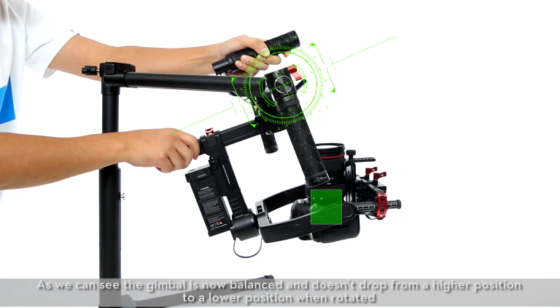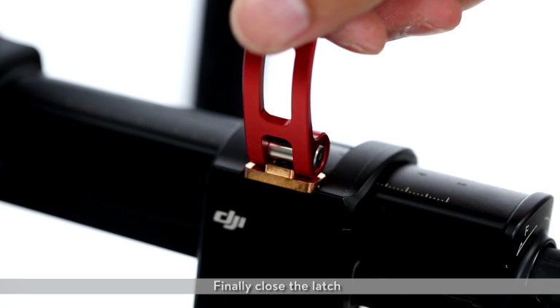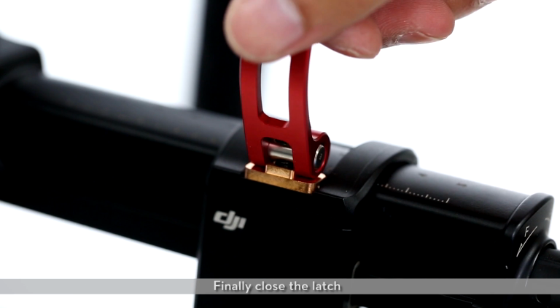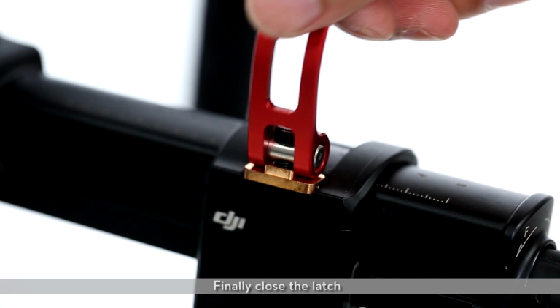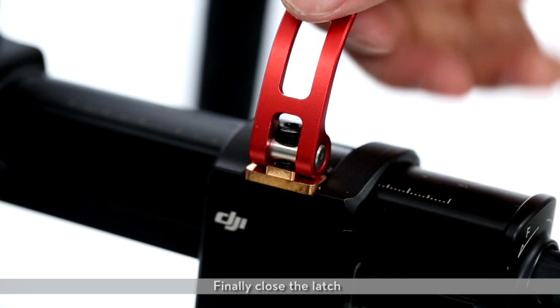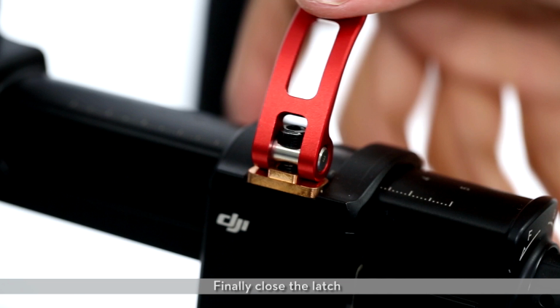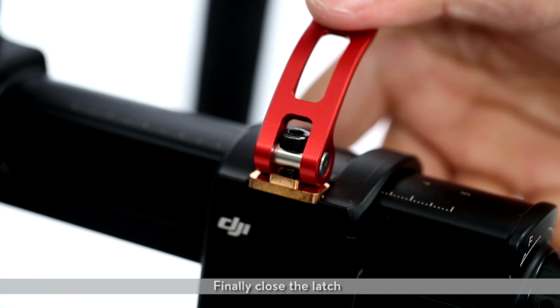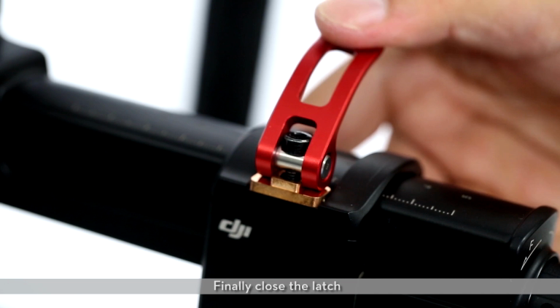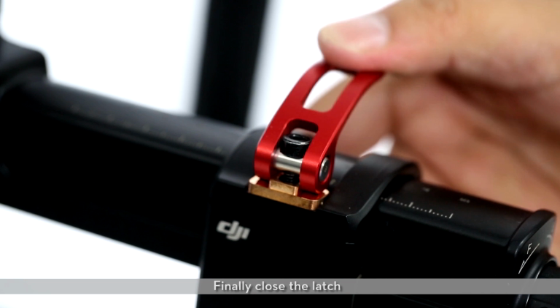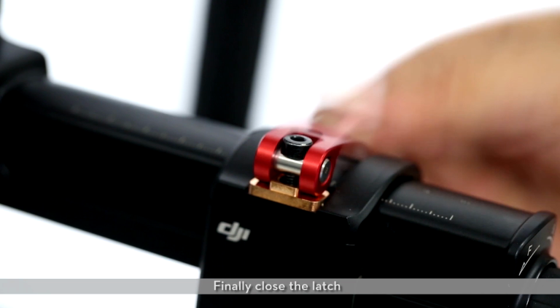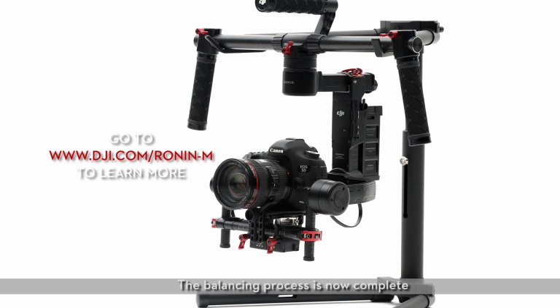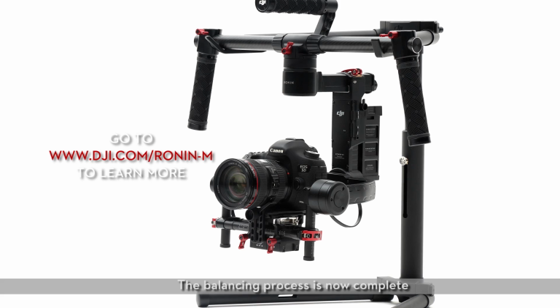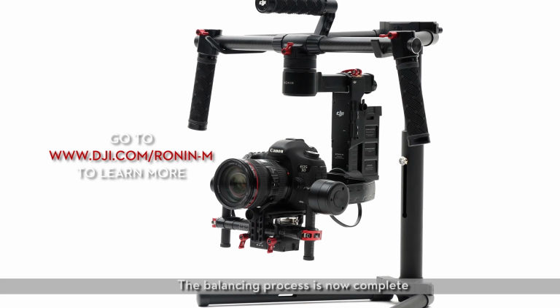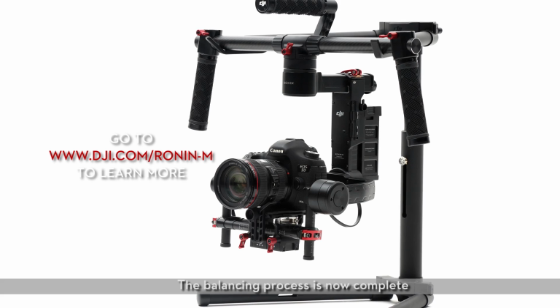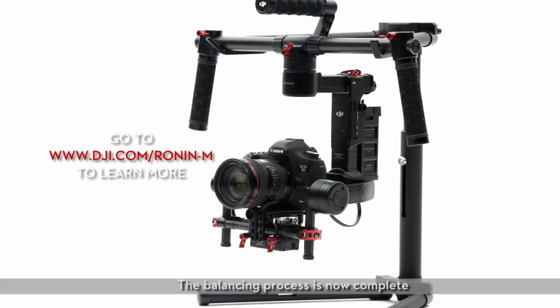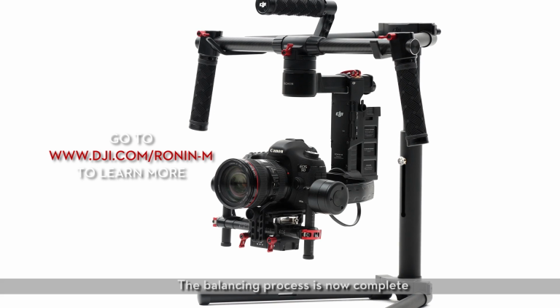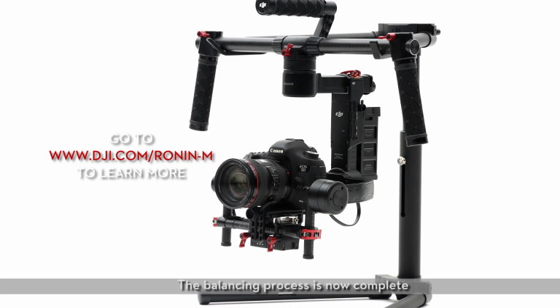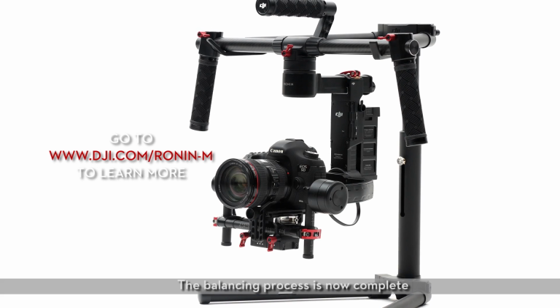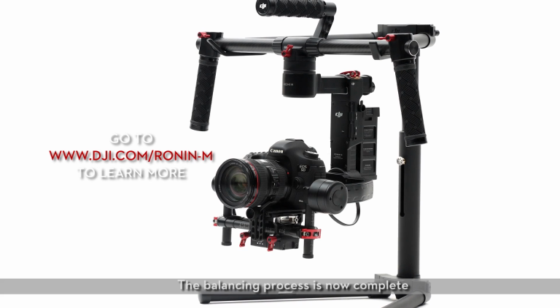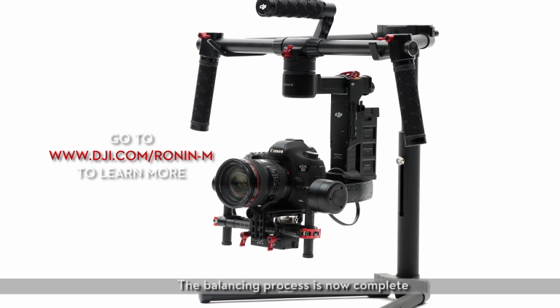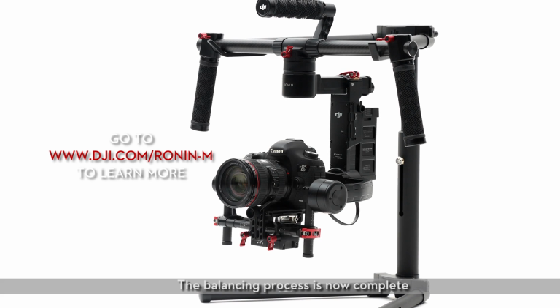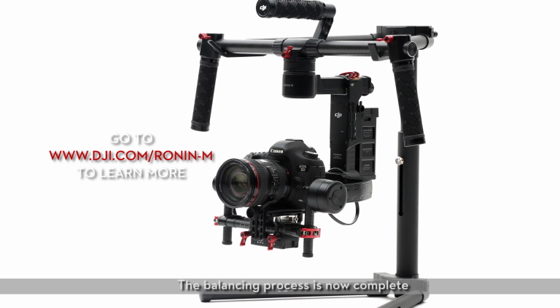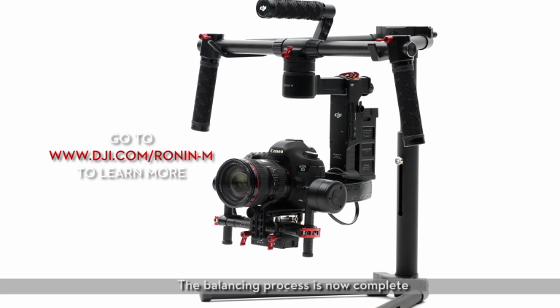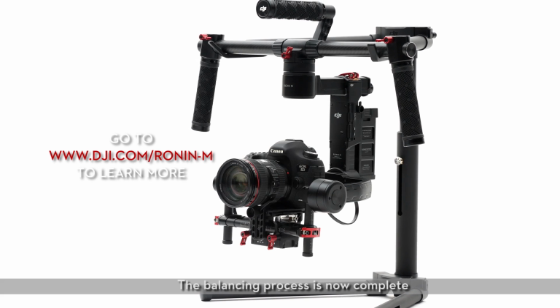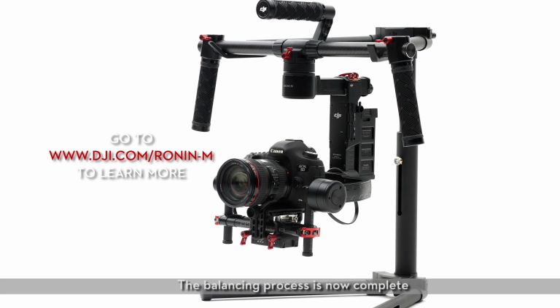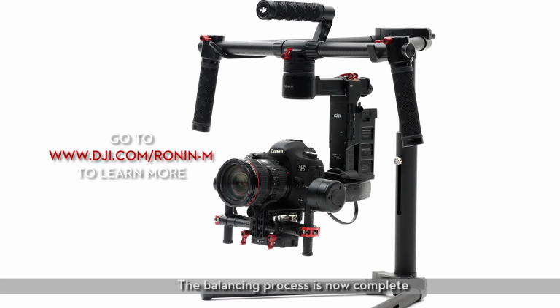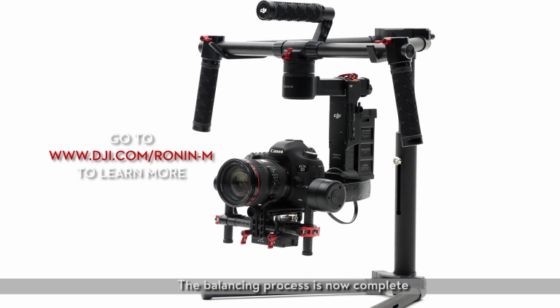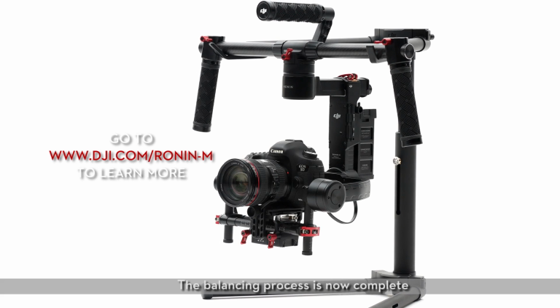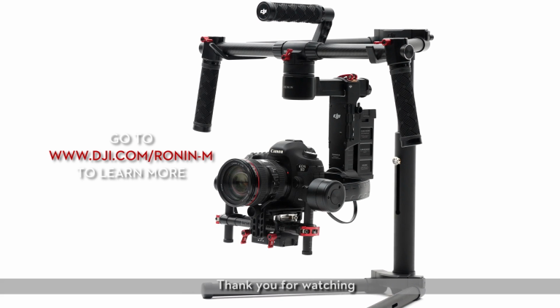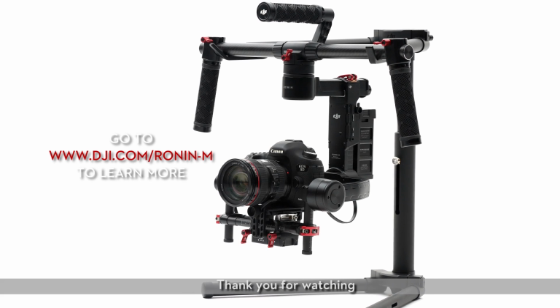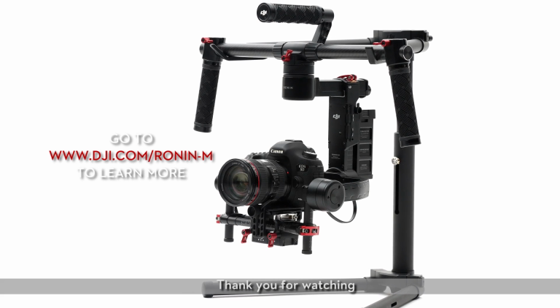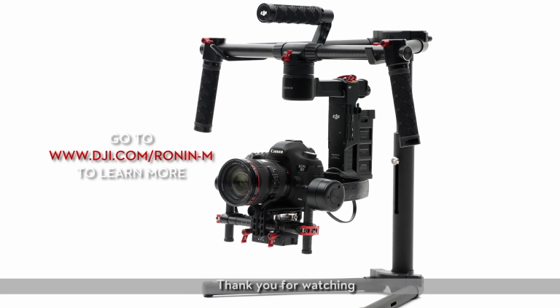Finally, close the latch. The balancing process is now complete. Thank you for watching.